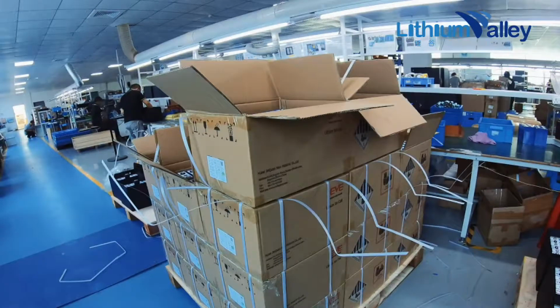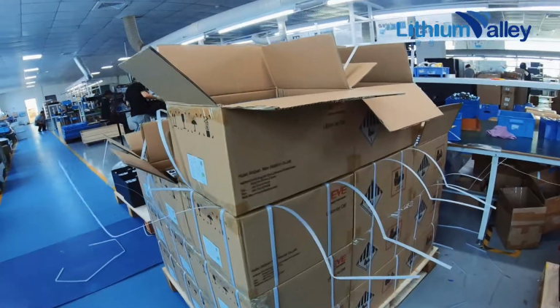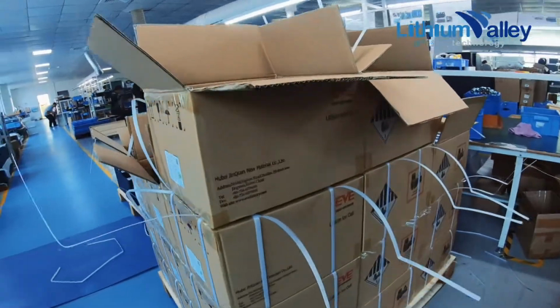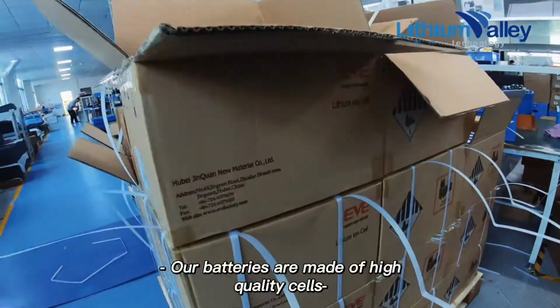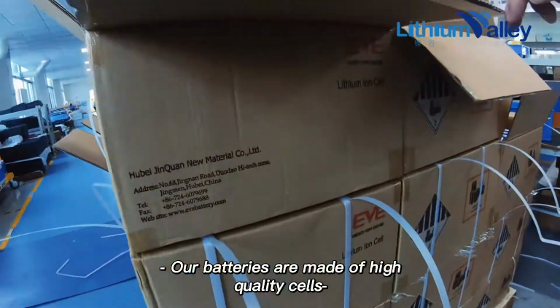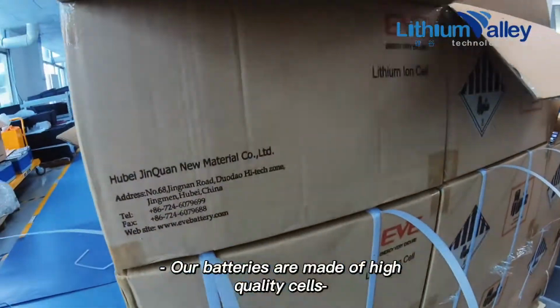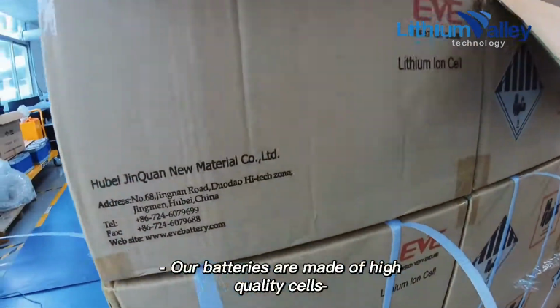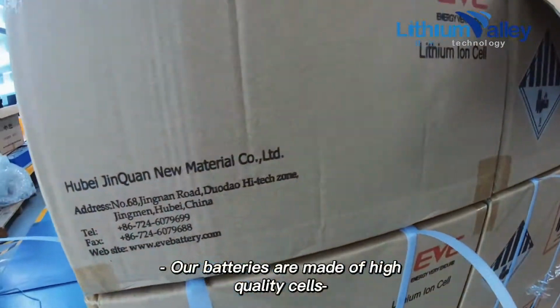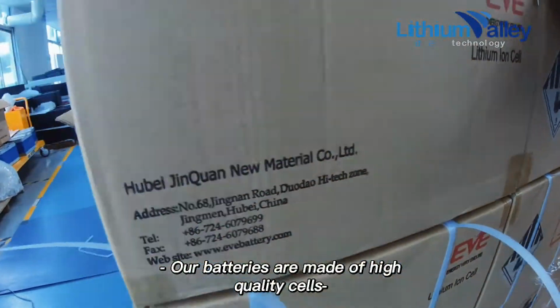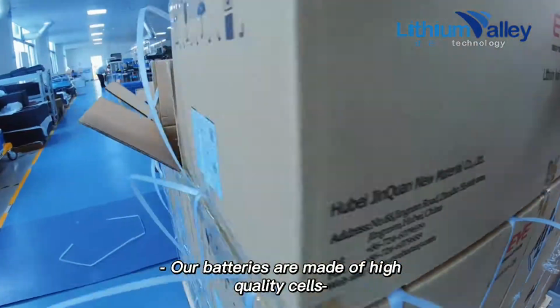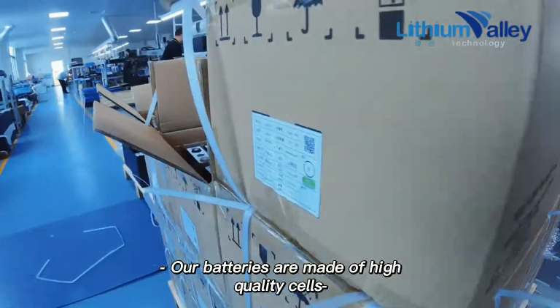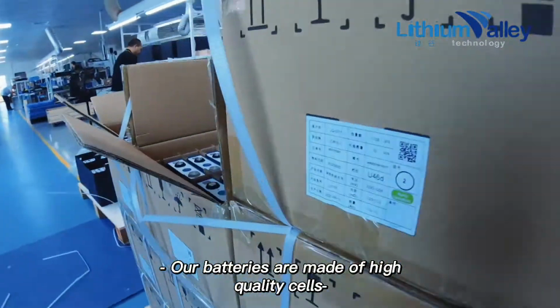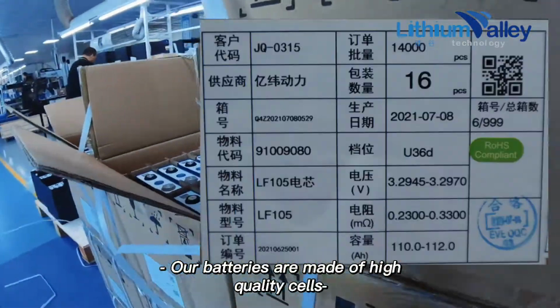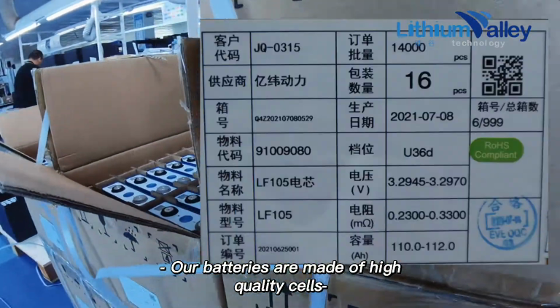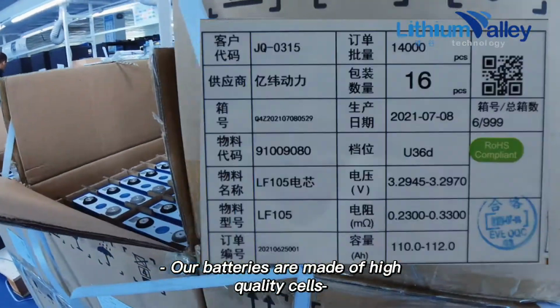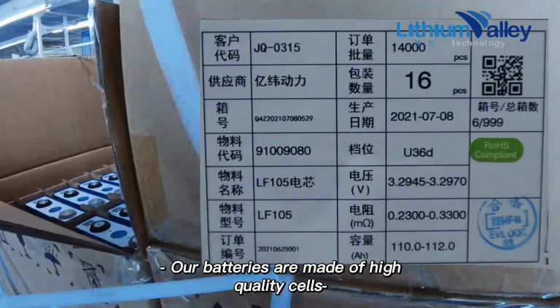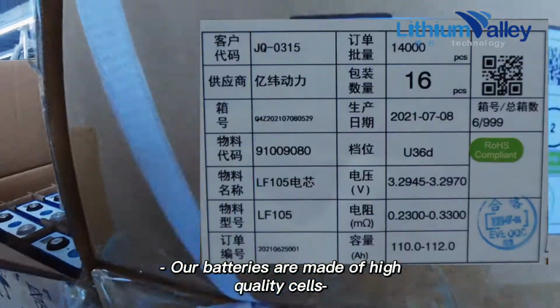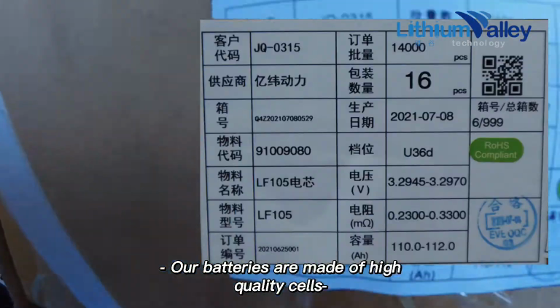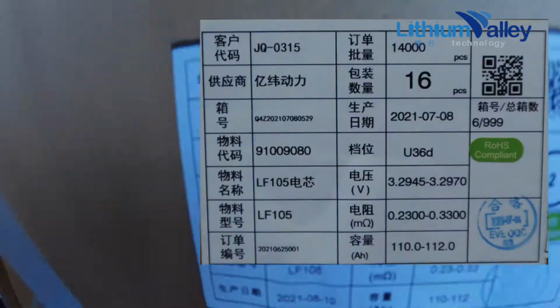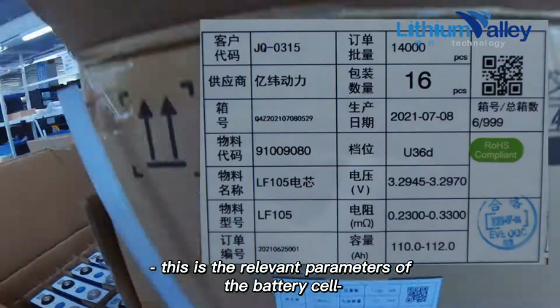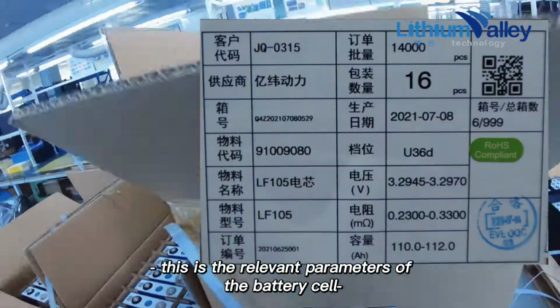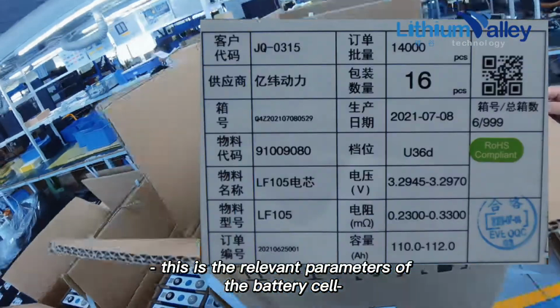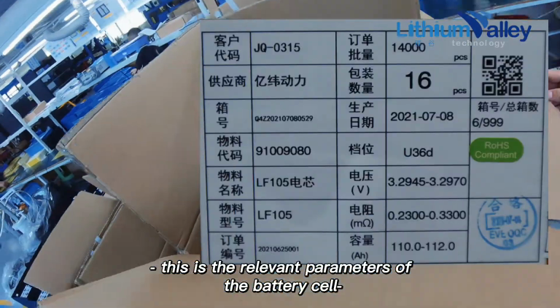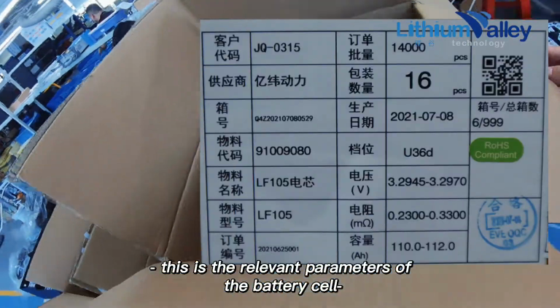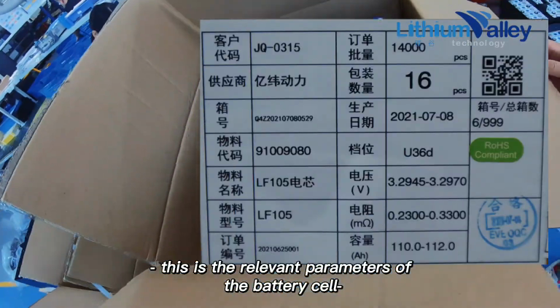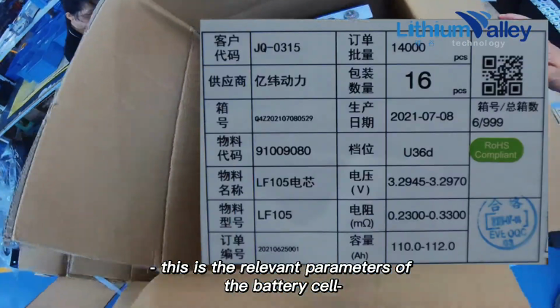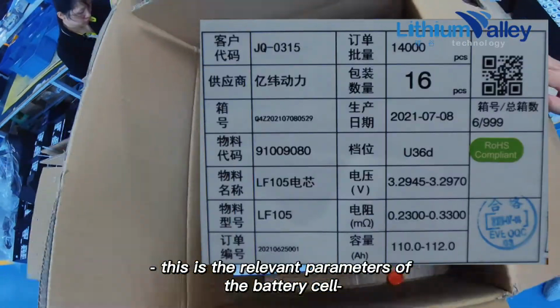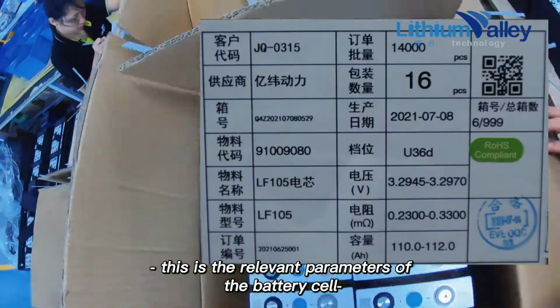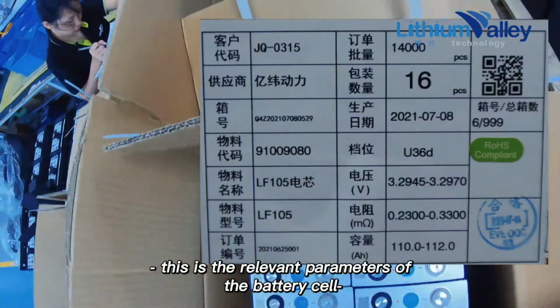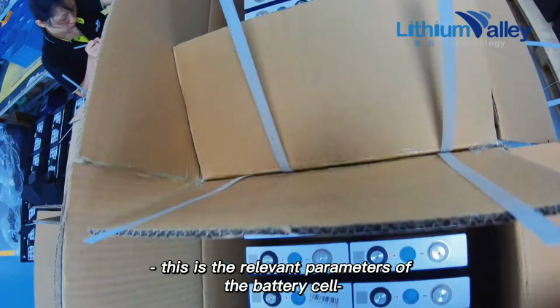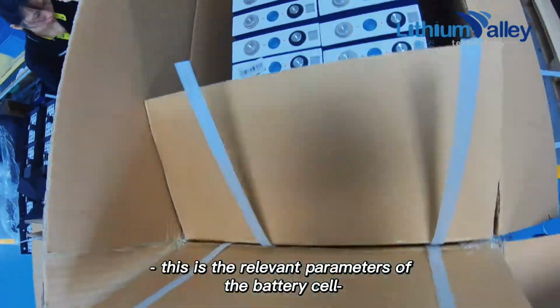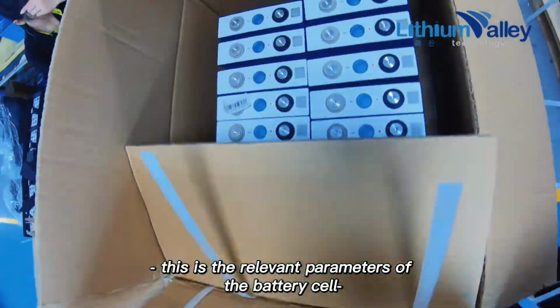Our batteries are made of high-quality cells. These are the relevant parameters of the battery cell.